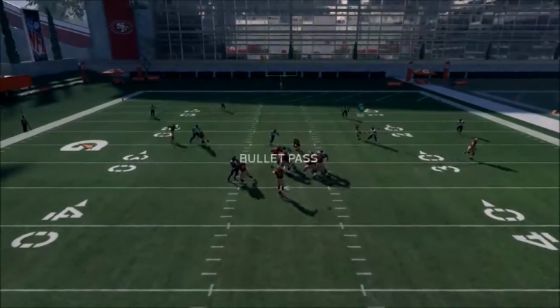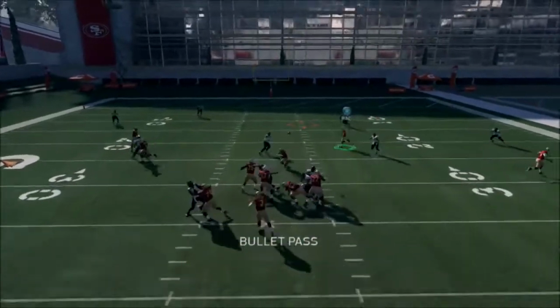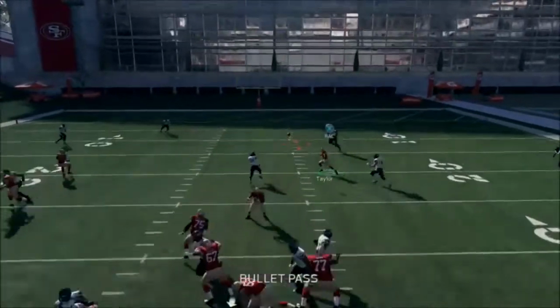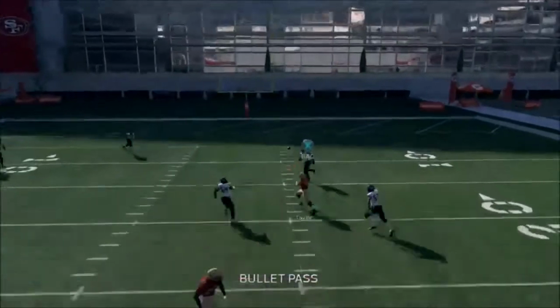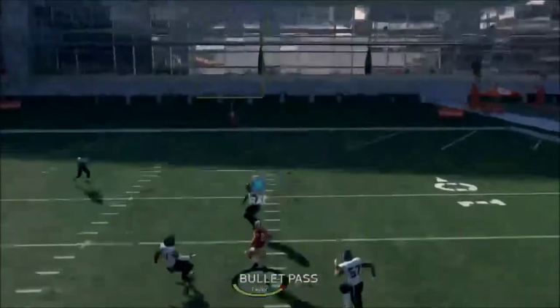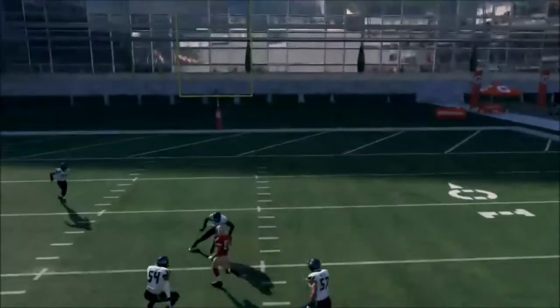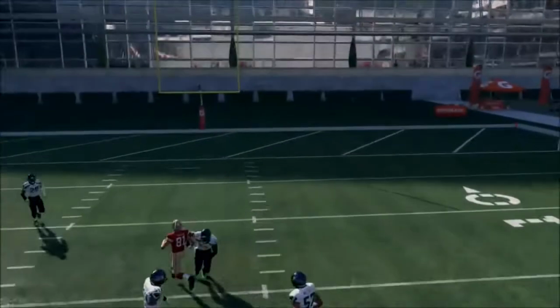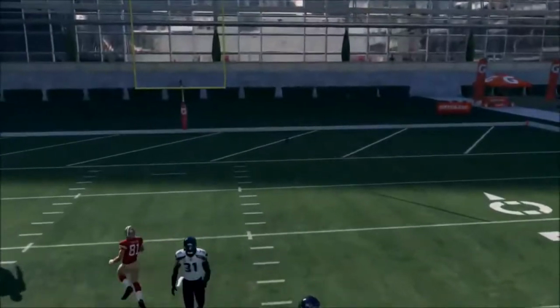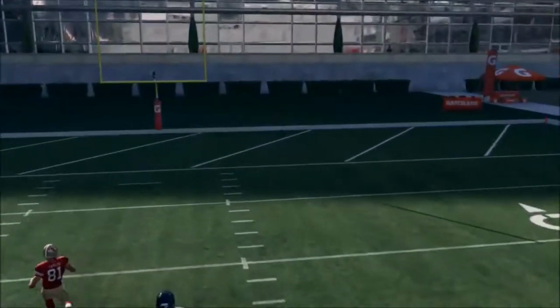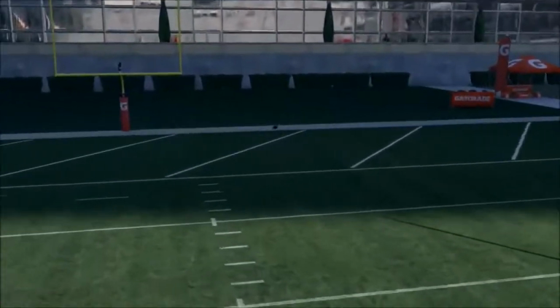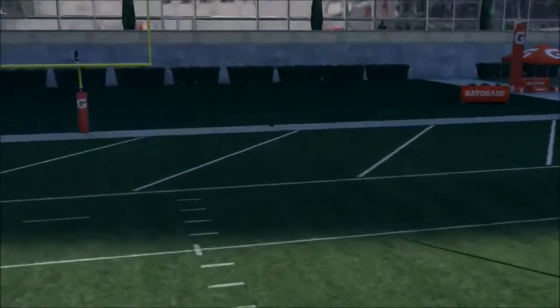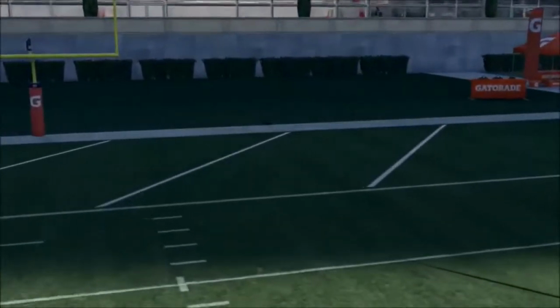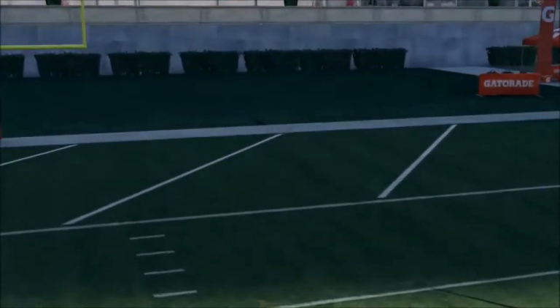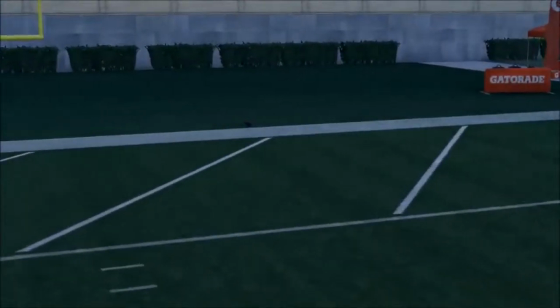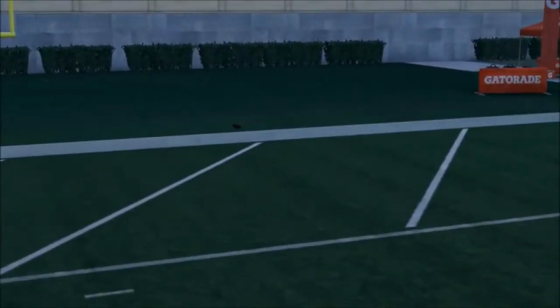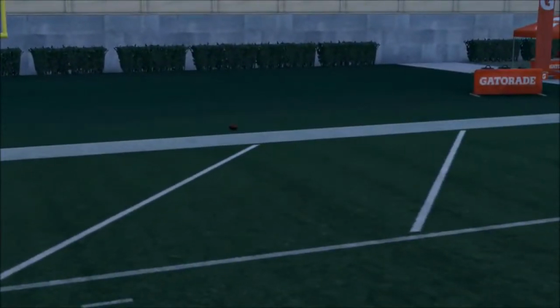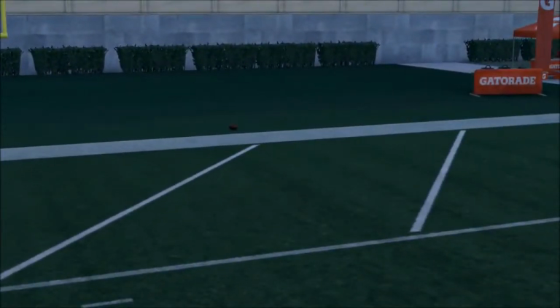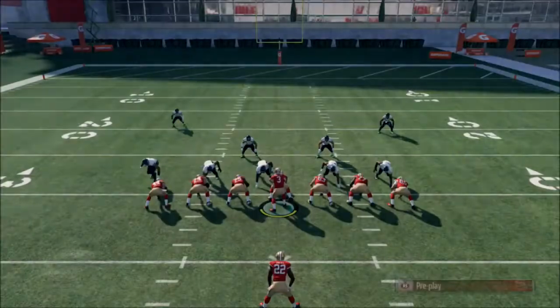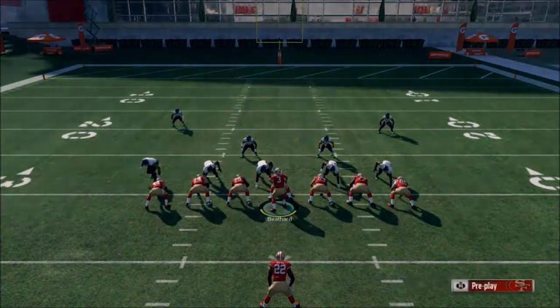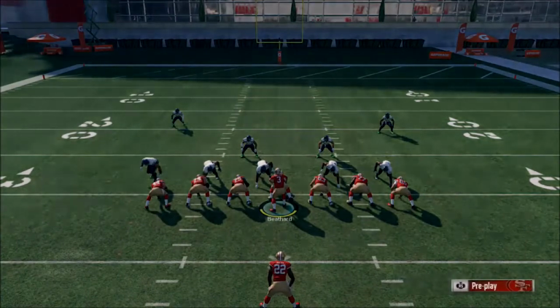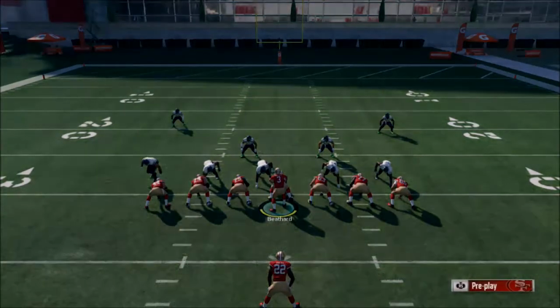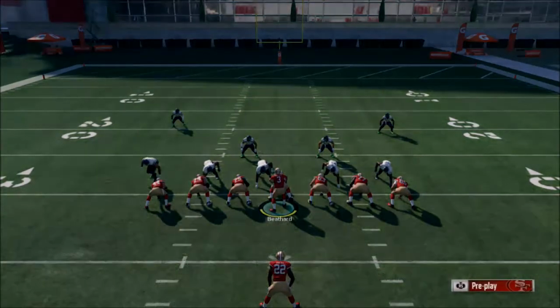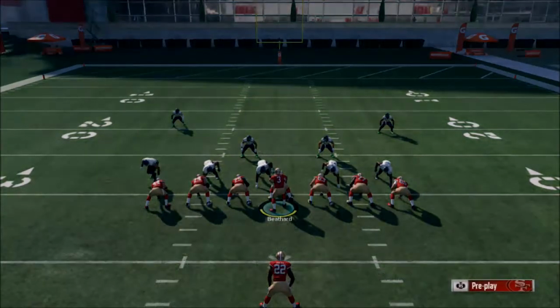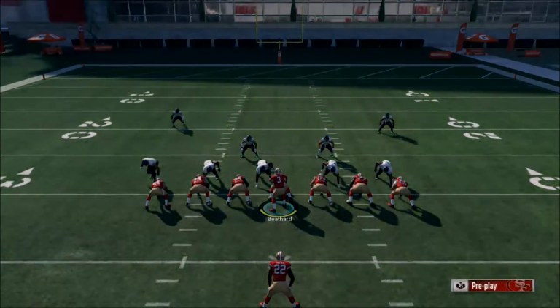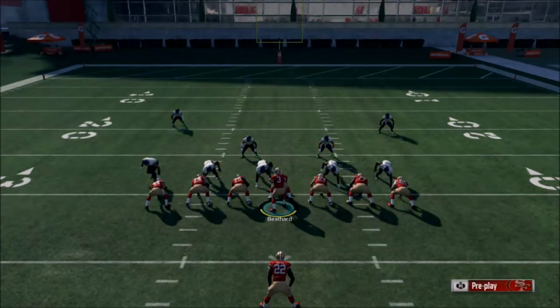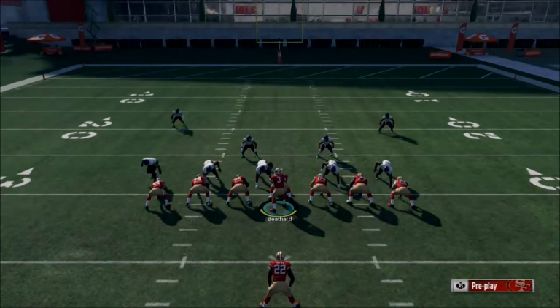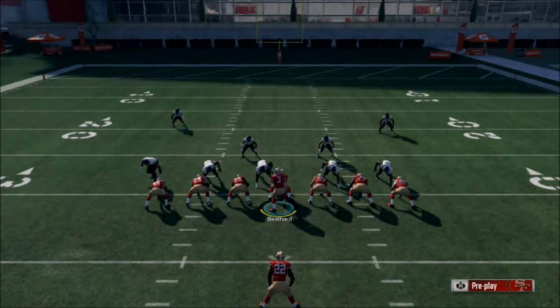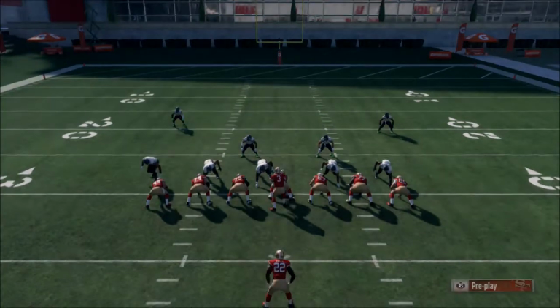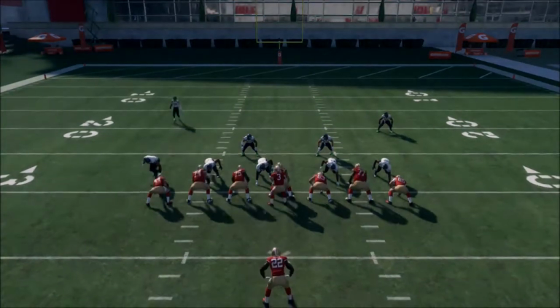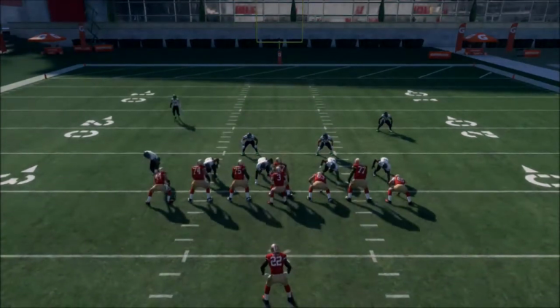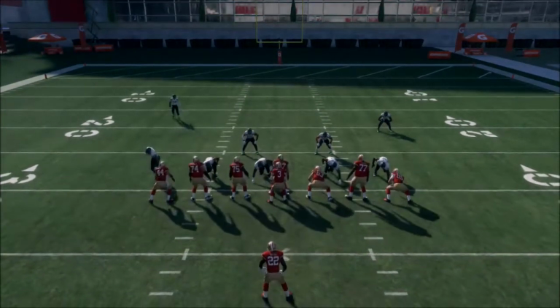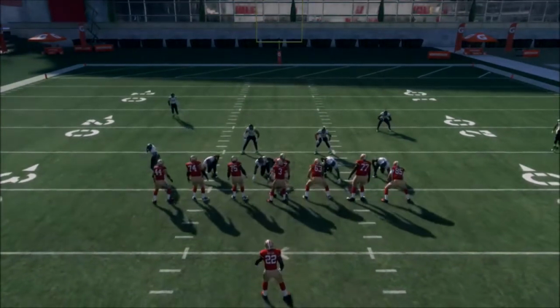It was open but Beathard just threw it over him. Alright, let's go to the next play.